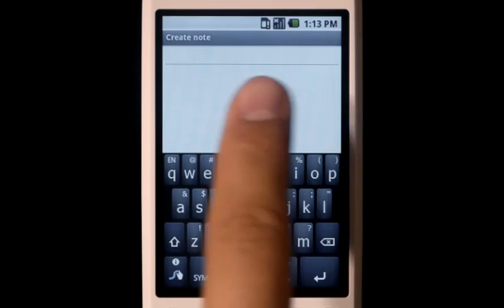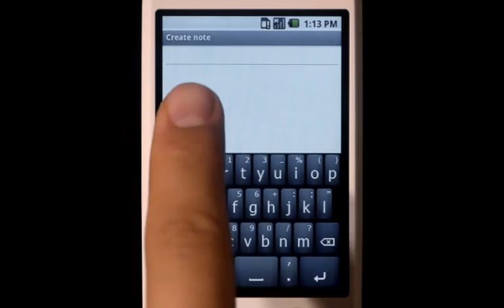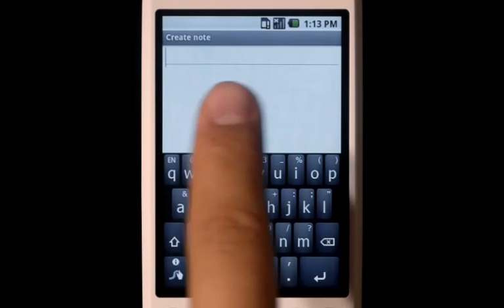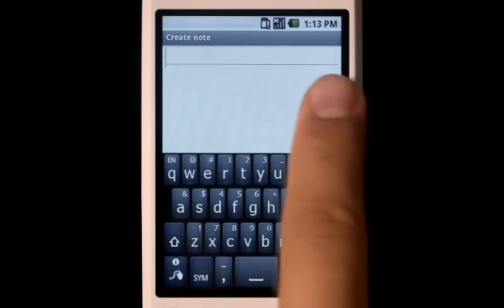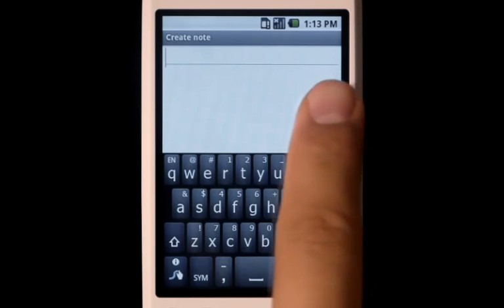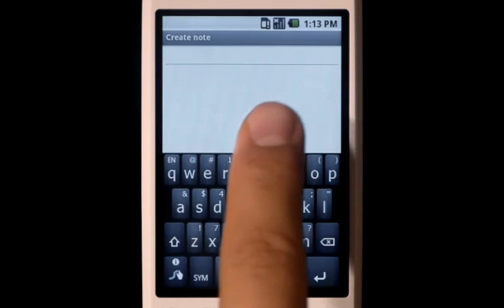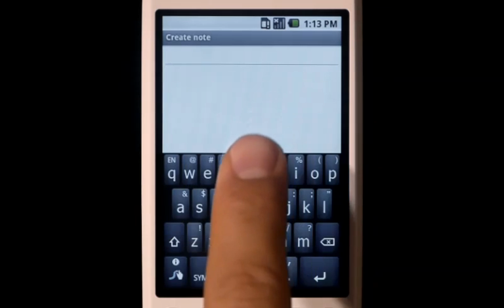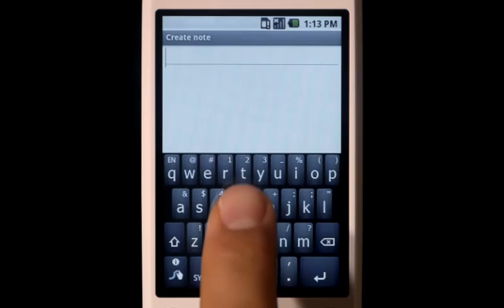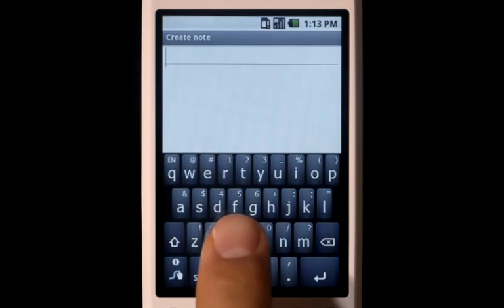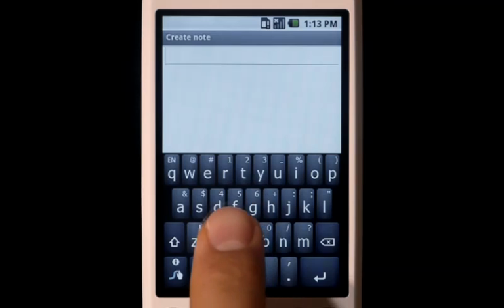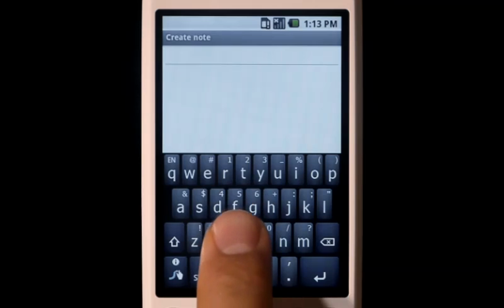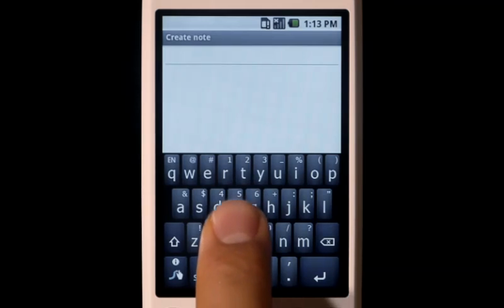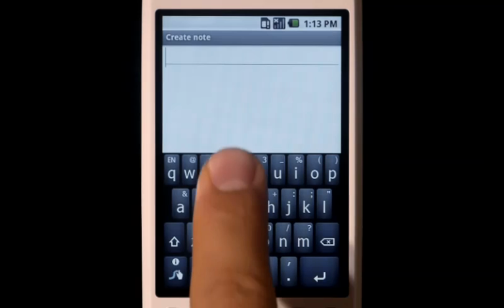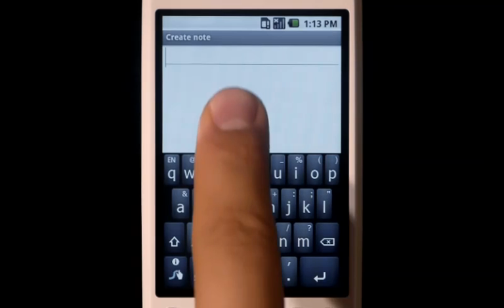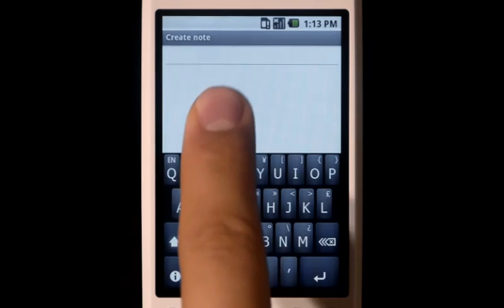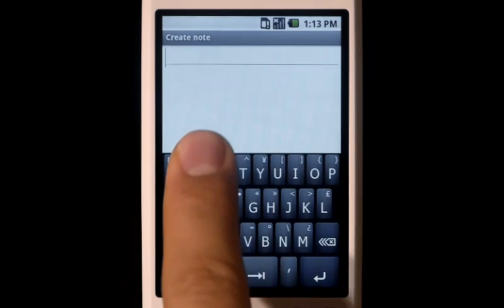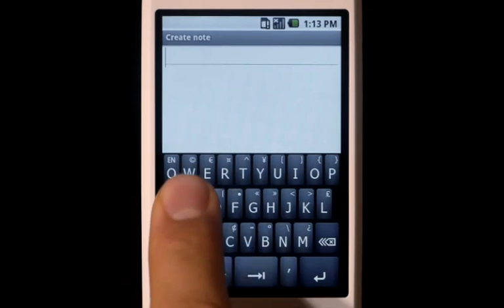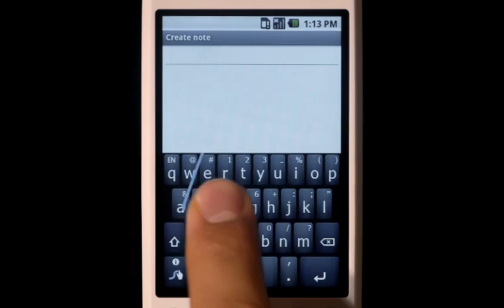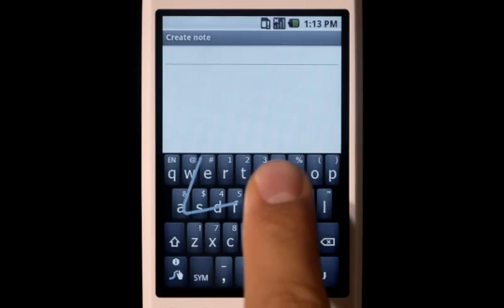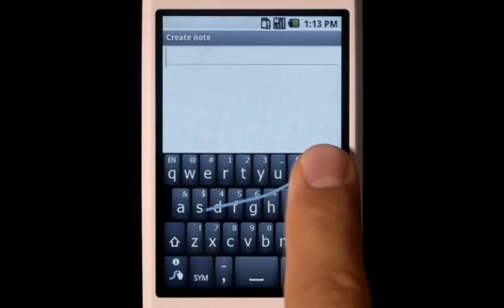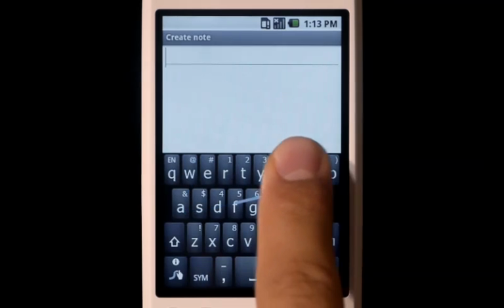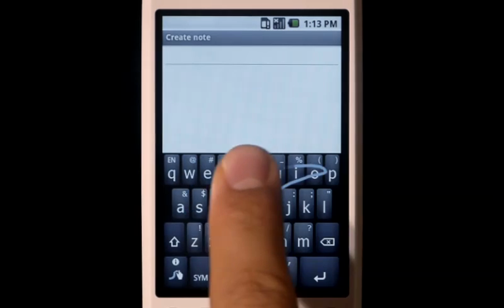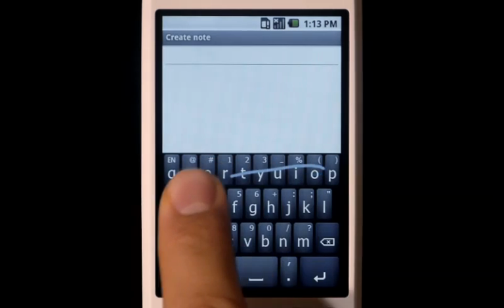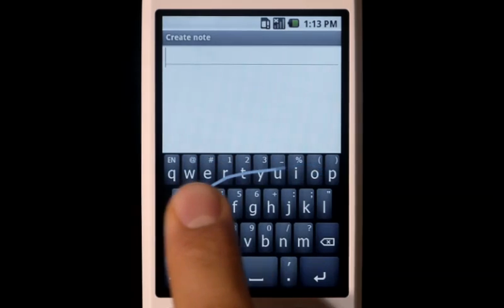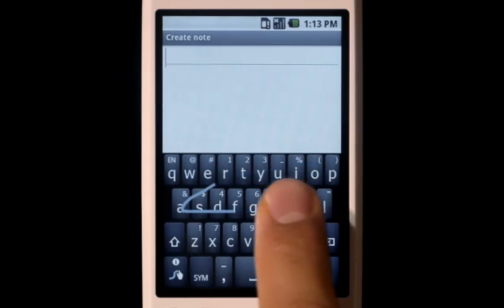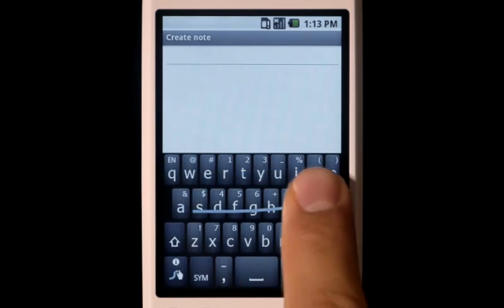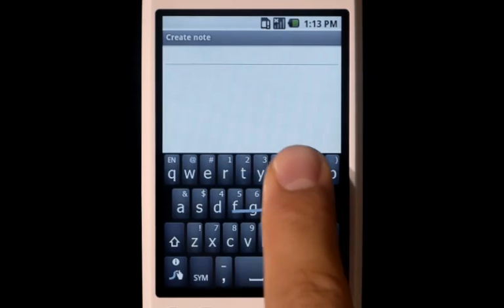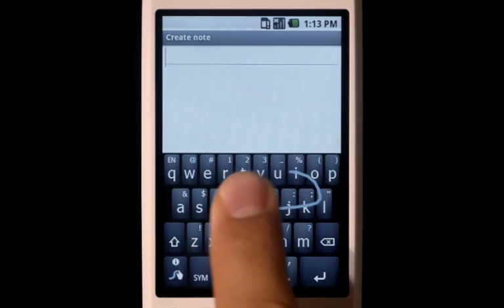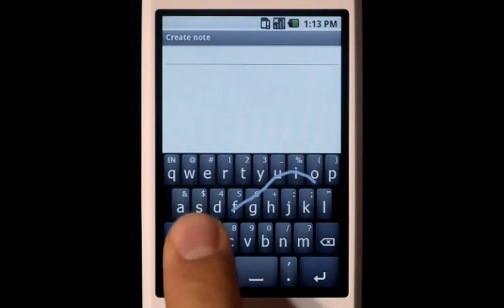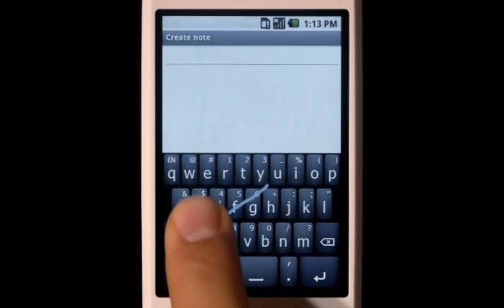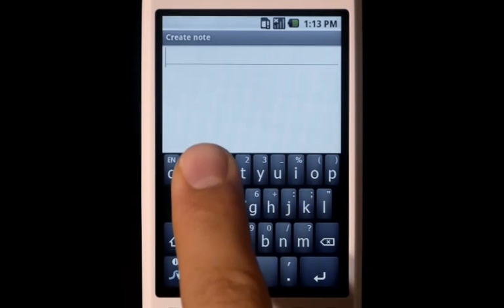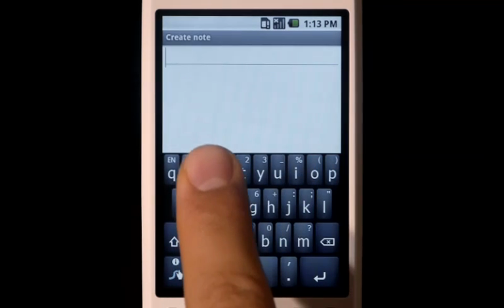For capitalization, just keep your finger on the screen and trace above the keyboard after the letter you want capitalized.